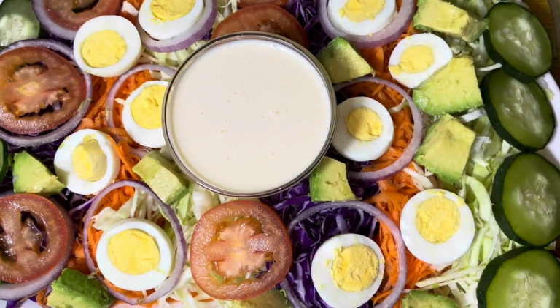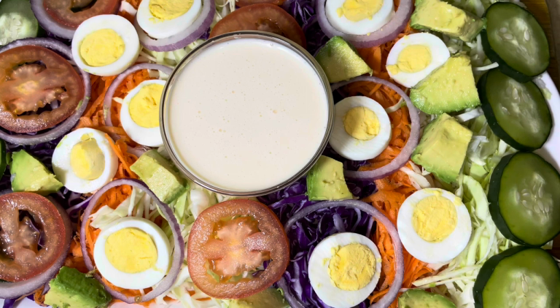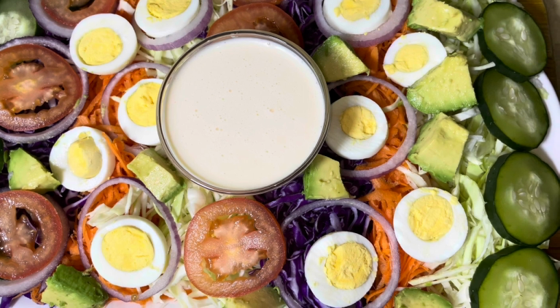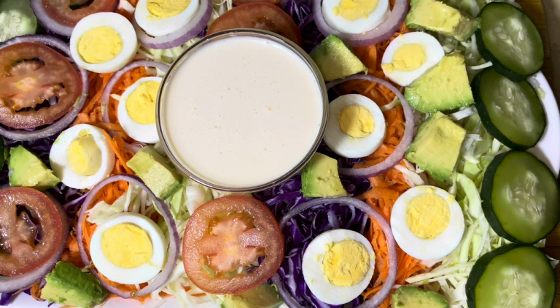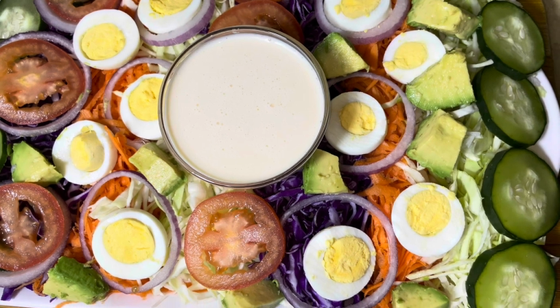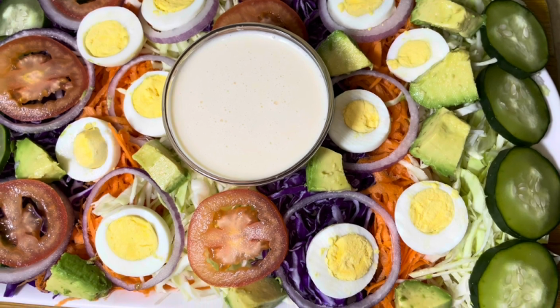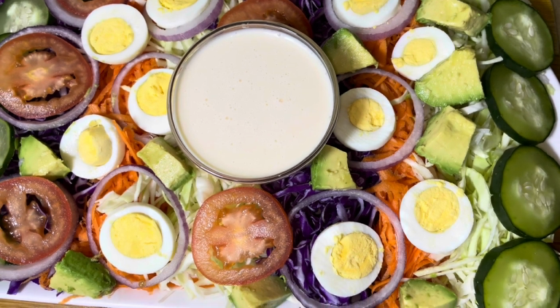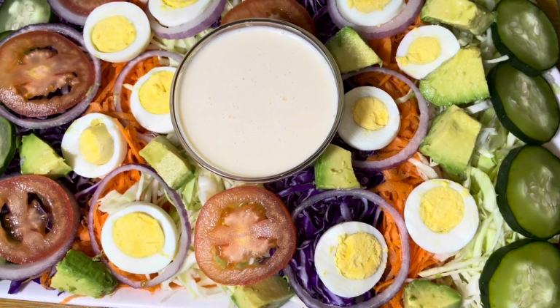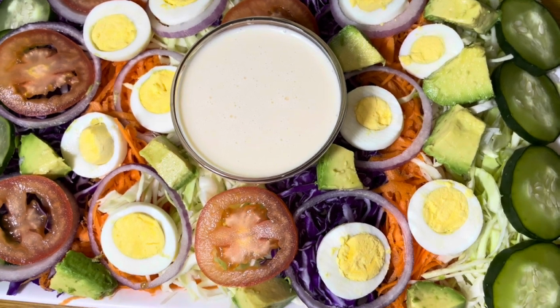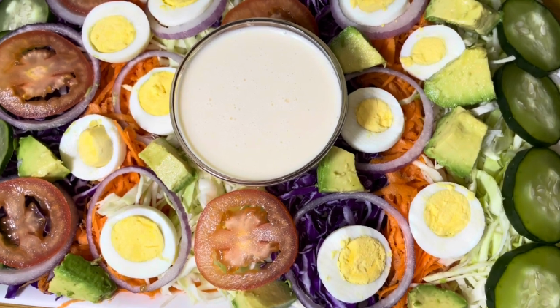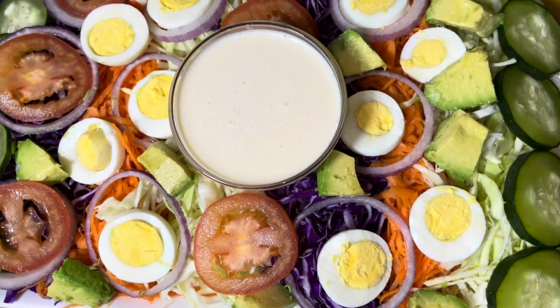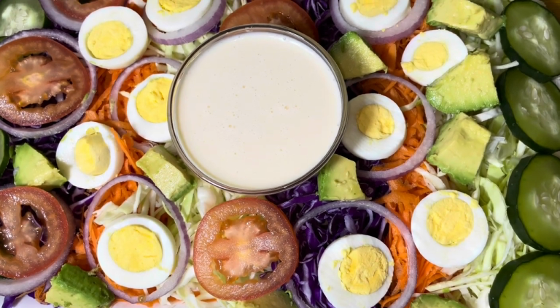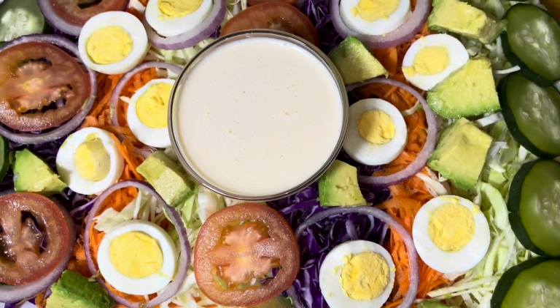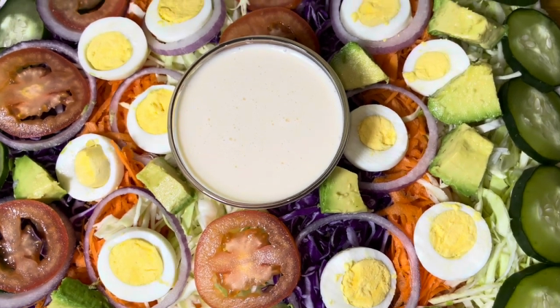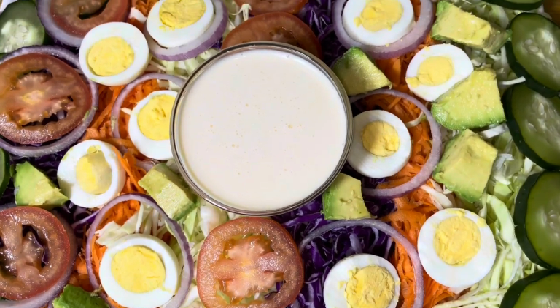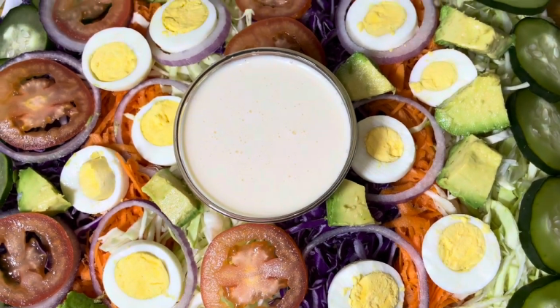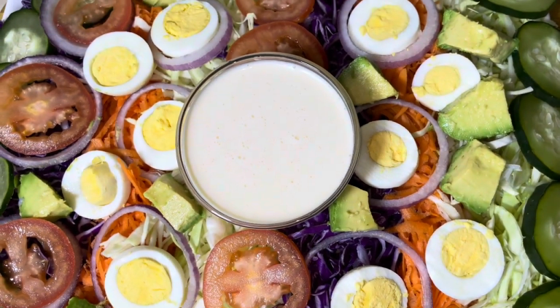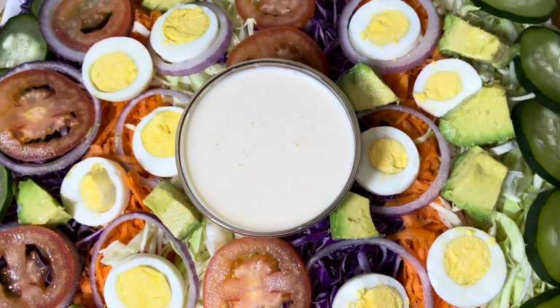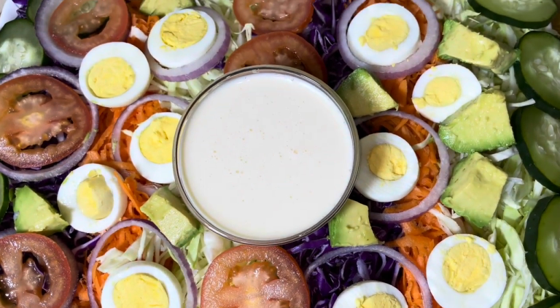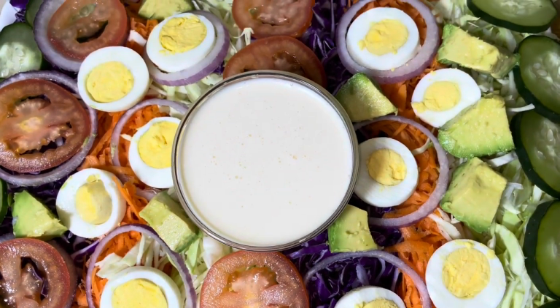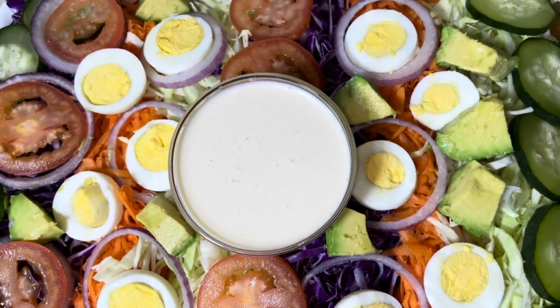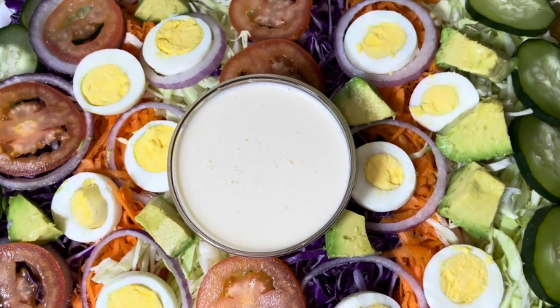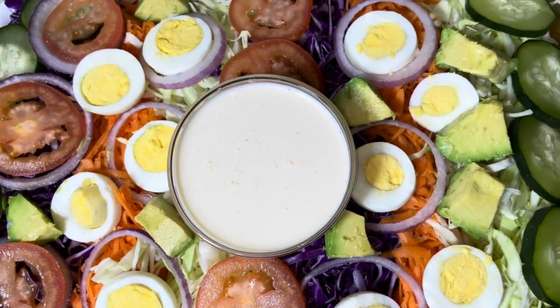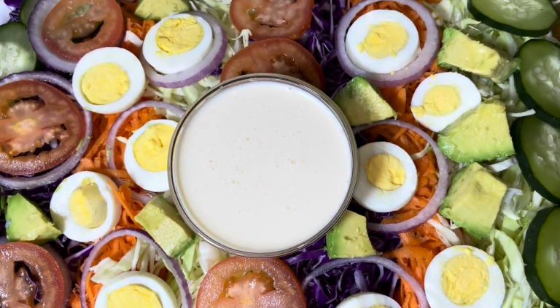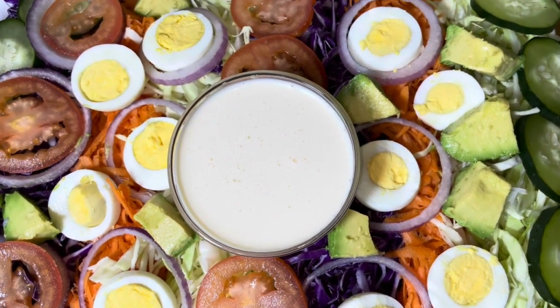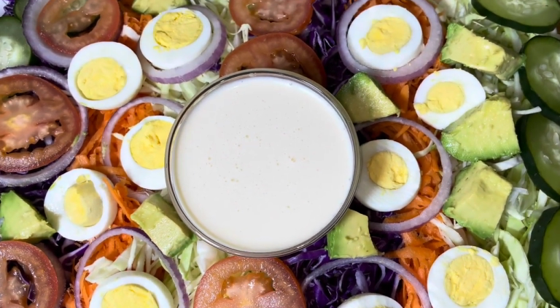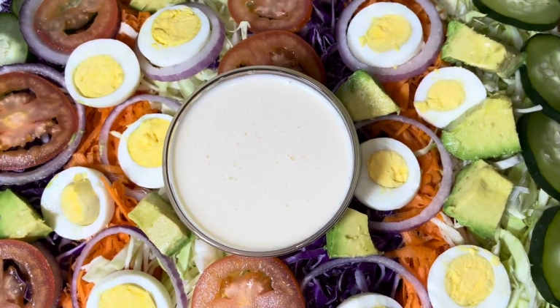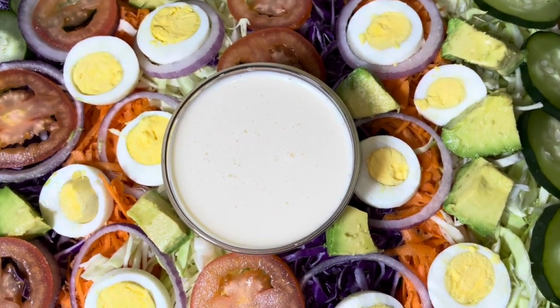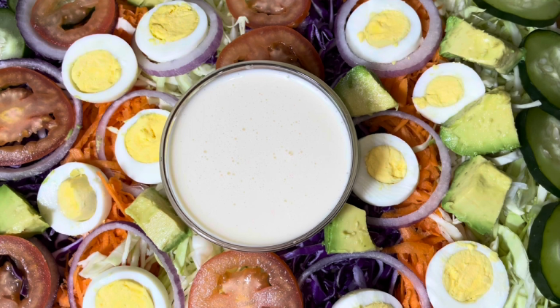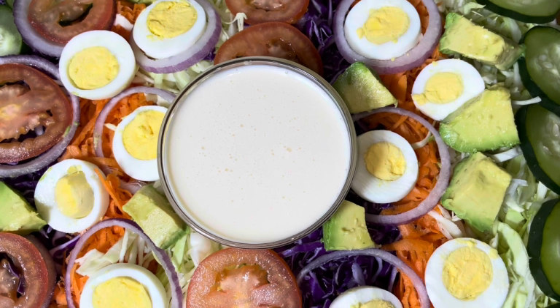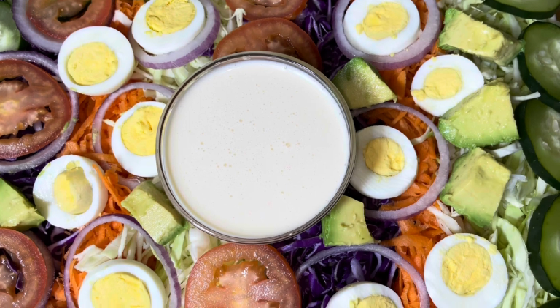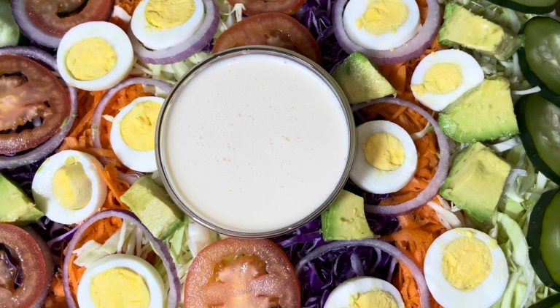Before we get into the video, let's take a moment to admire my salad — just look. Moment of silence for the salad.